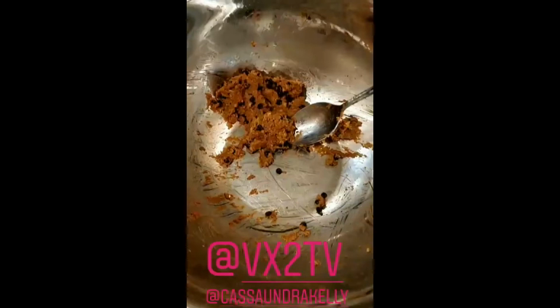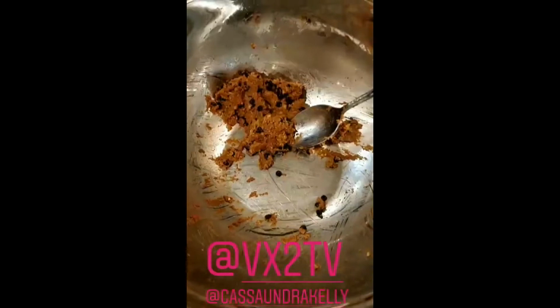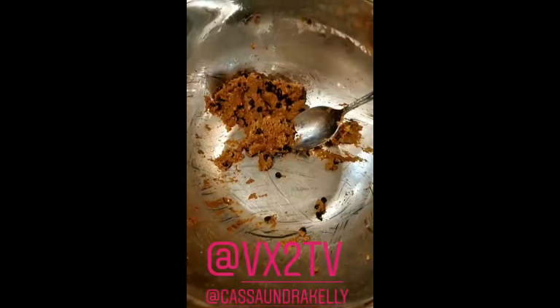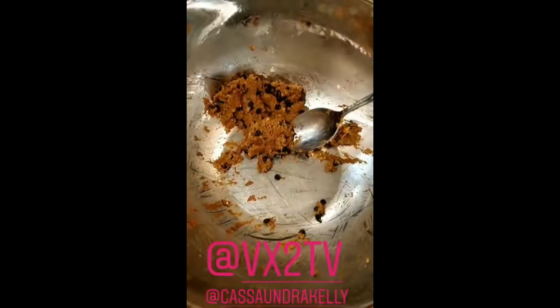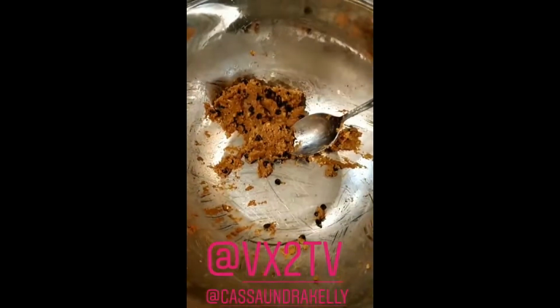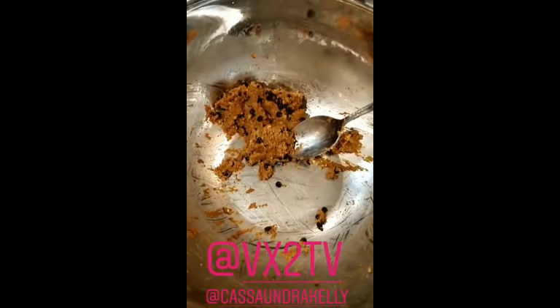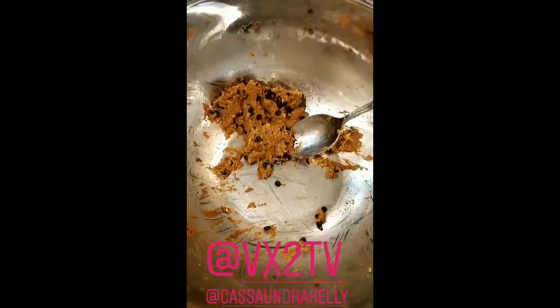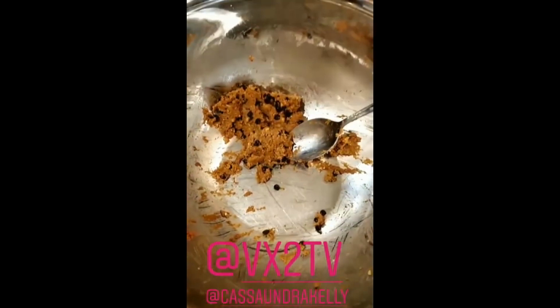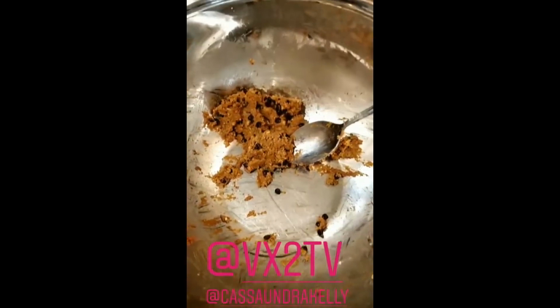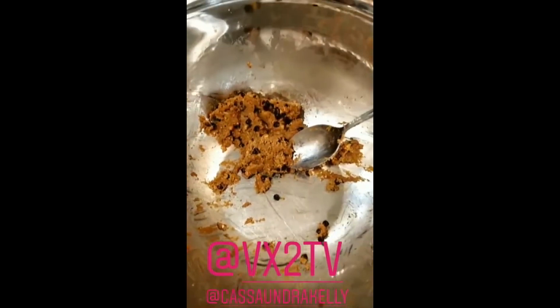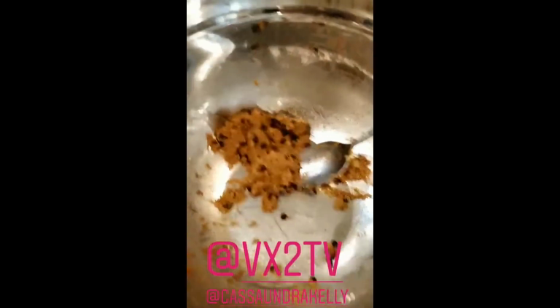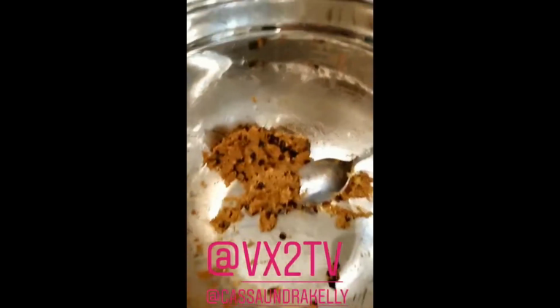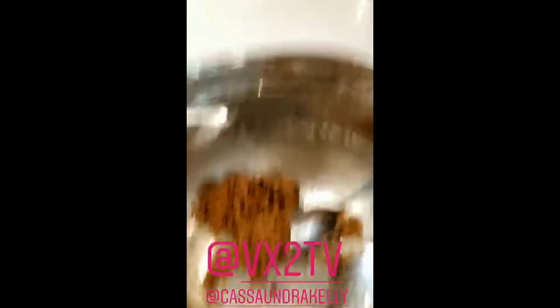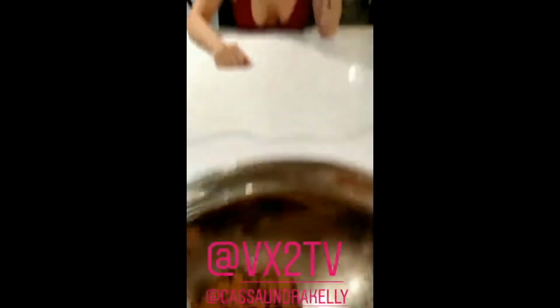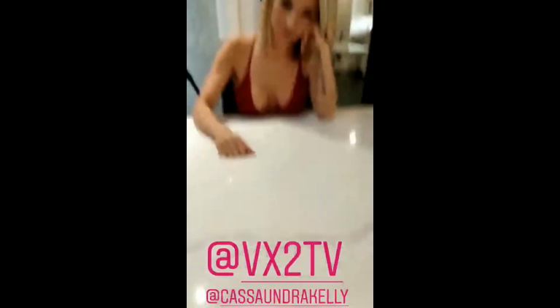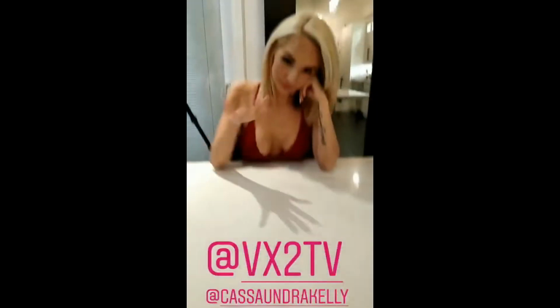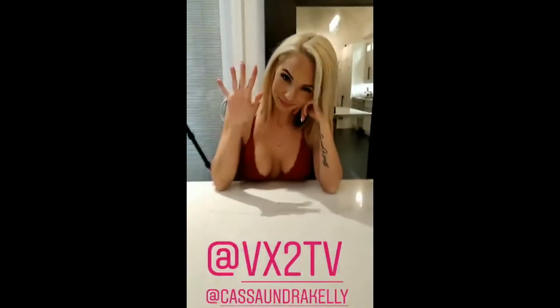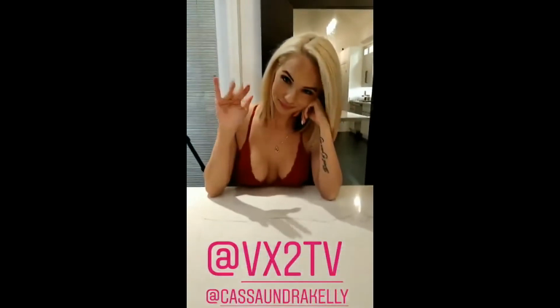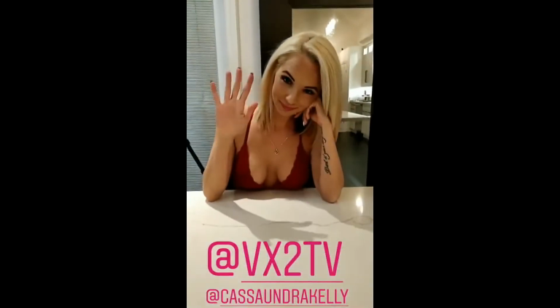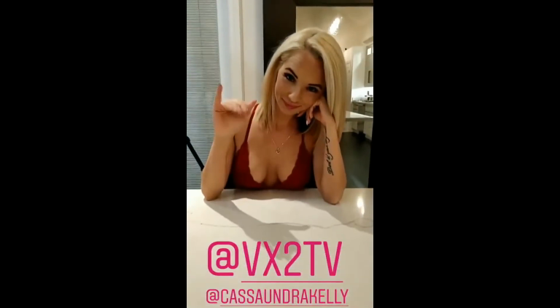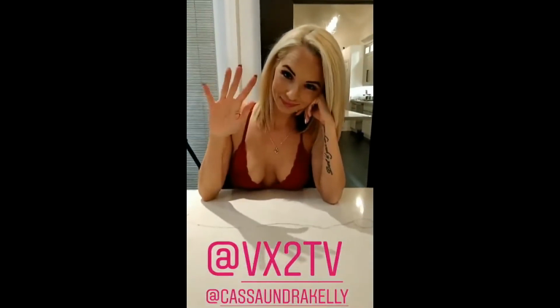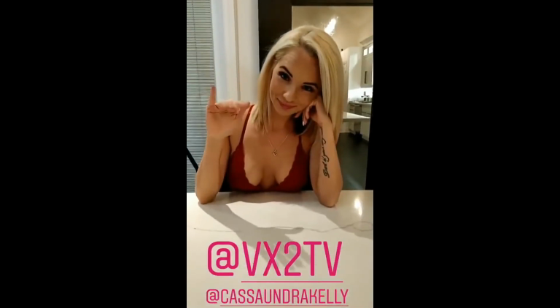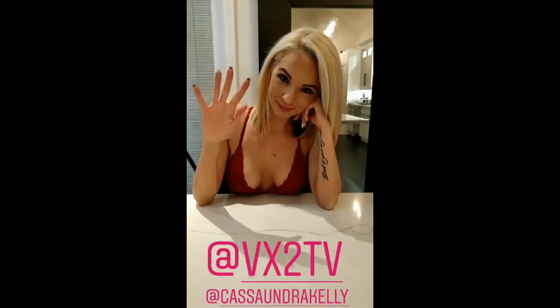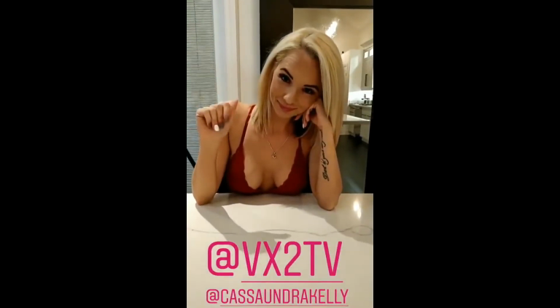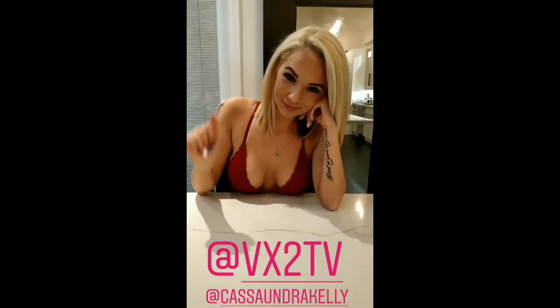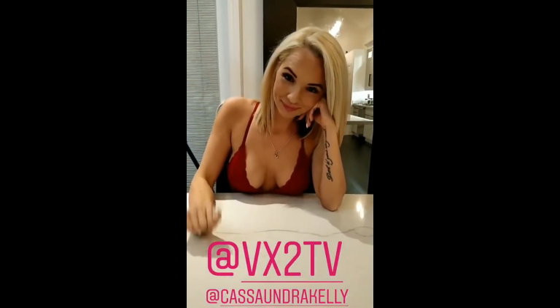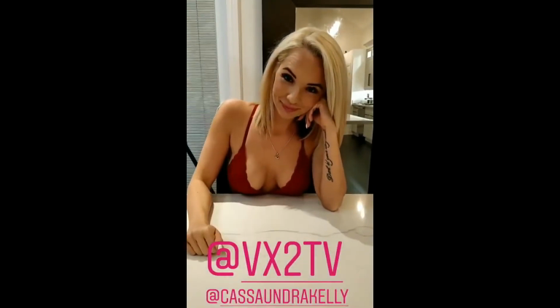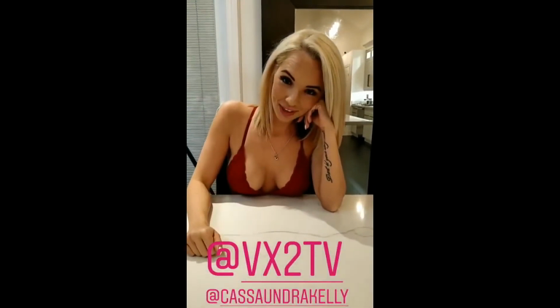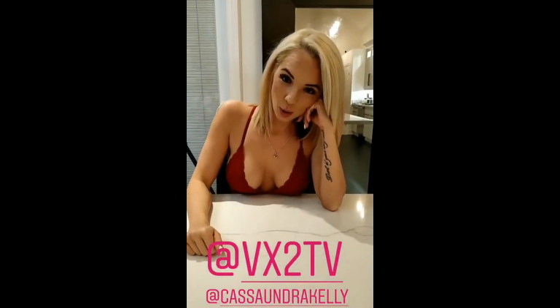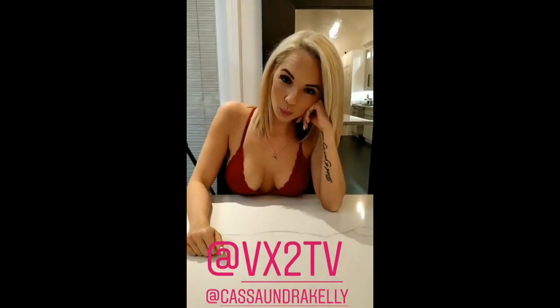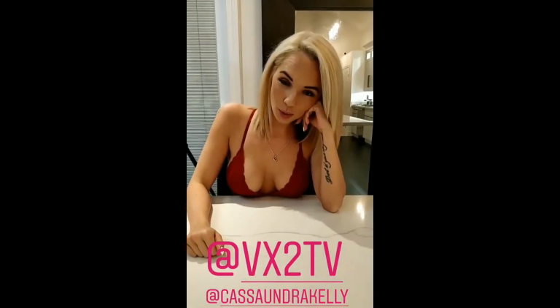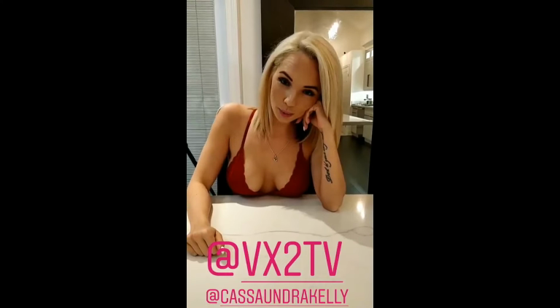Vegan chickpea chocolate chip cookies made by the lovely Cassandra here. Woo!